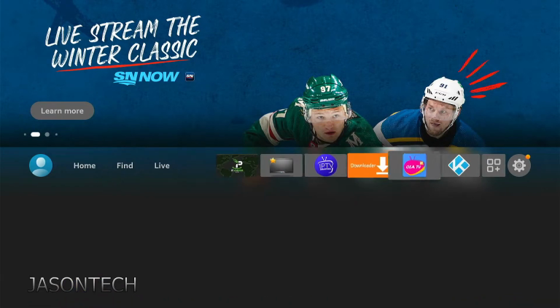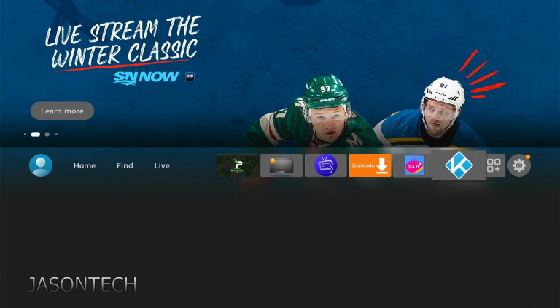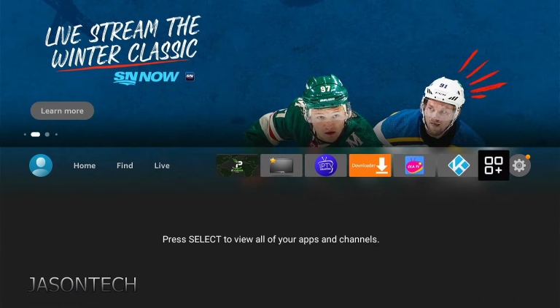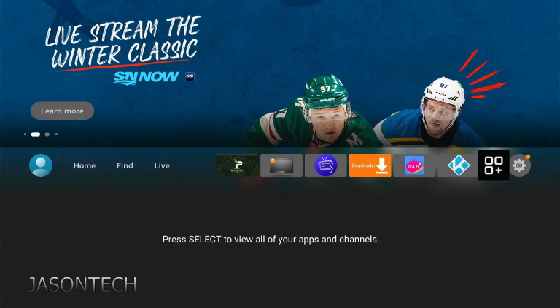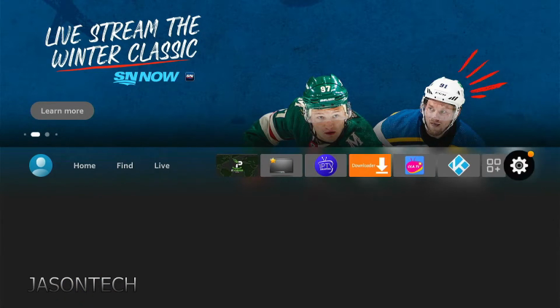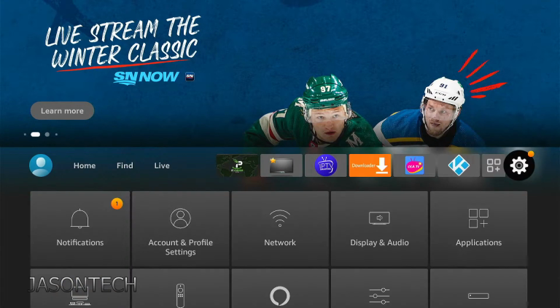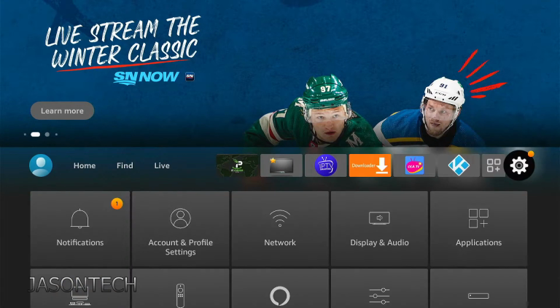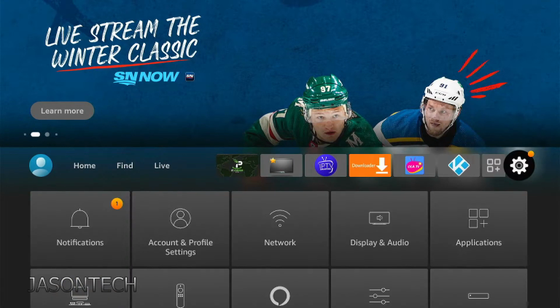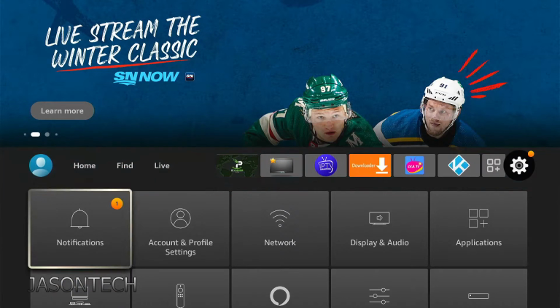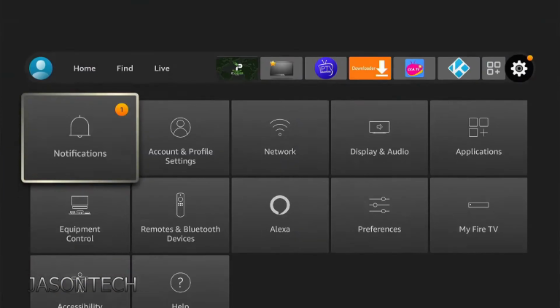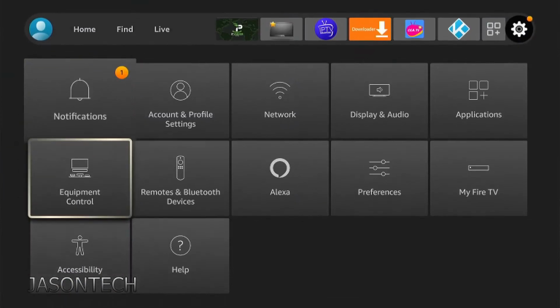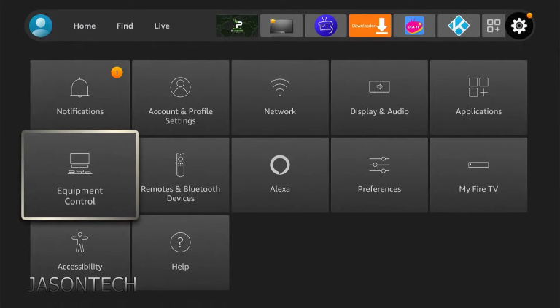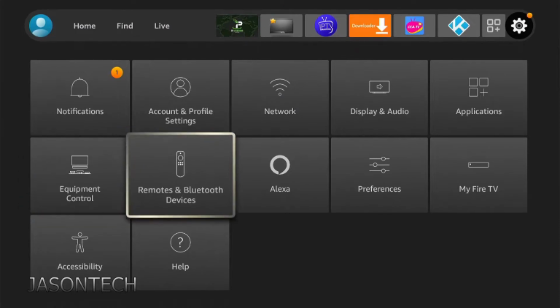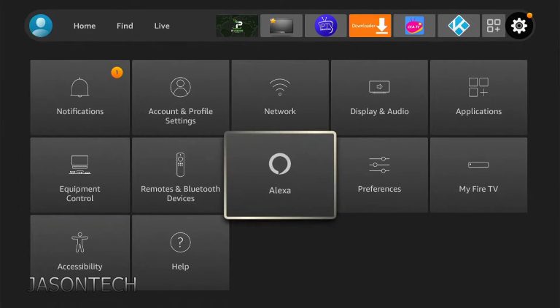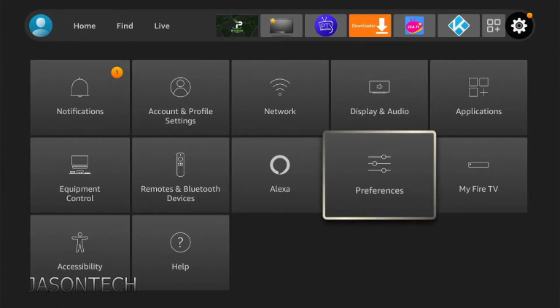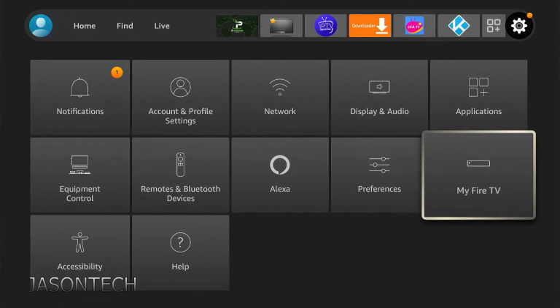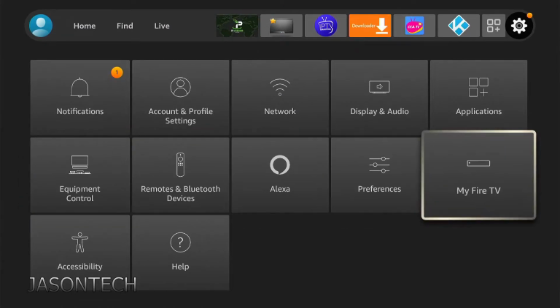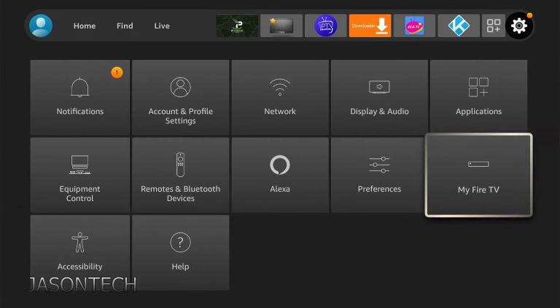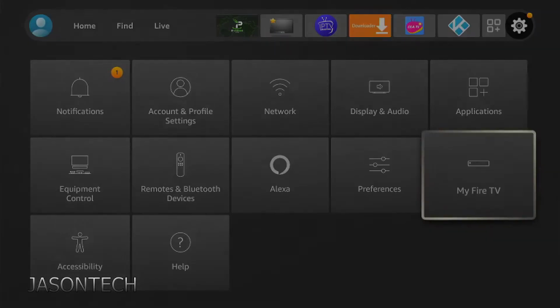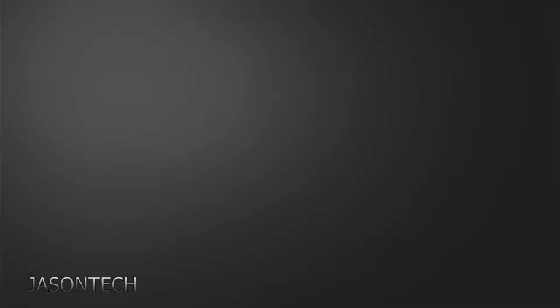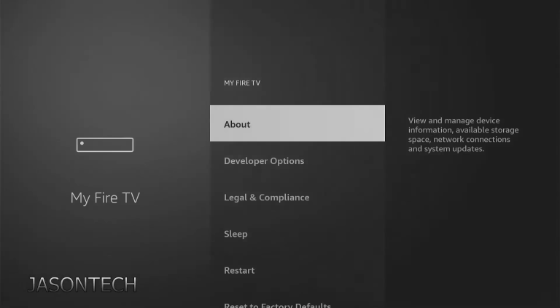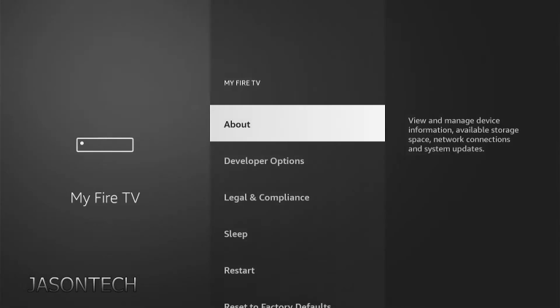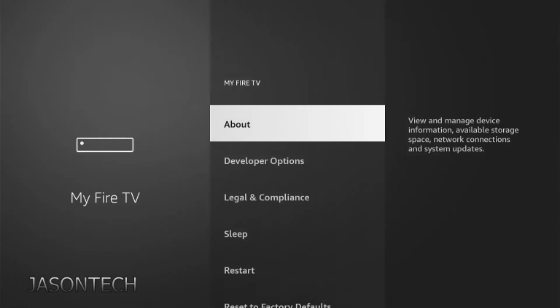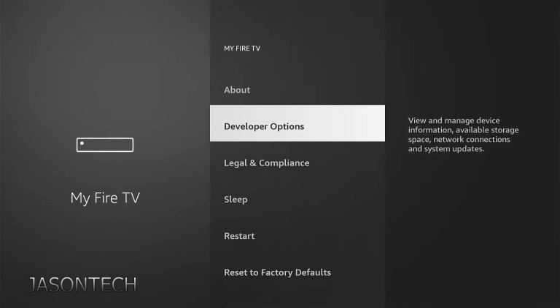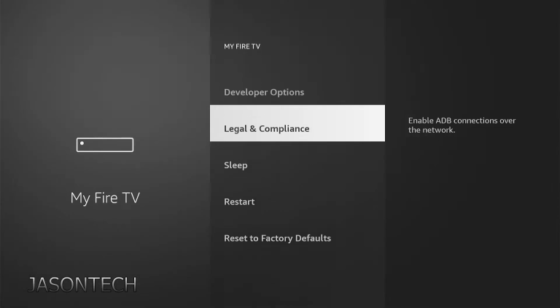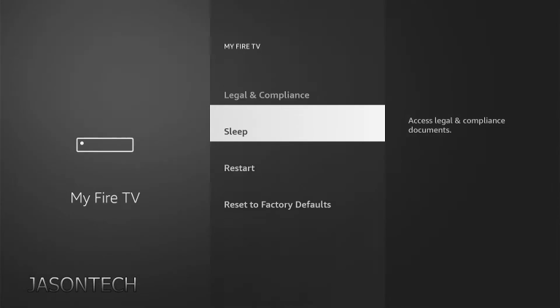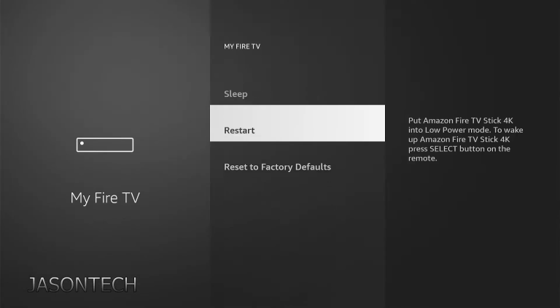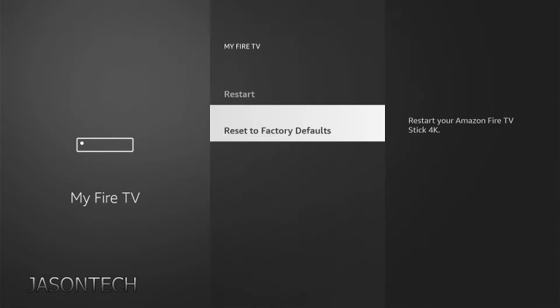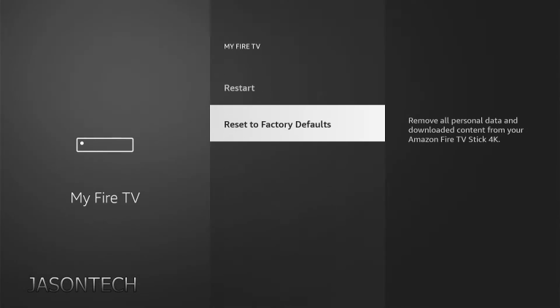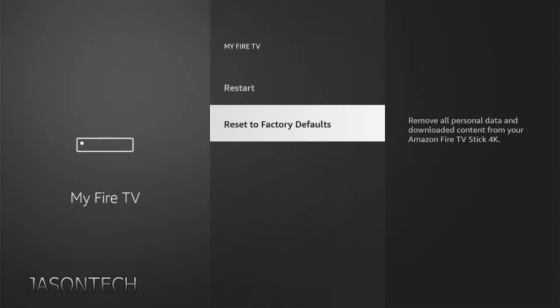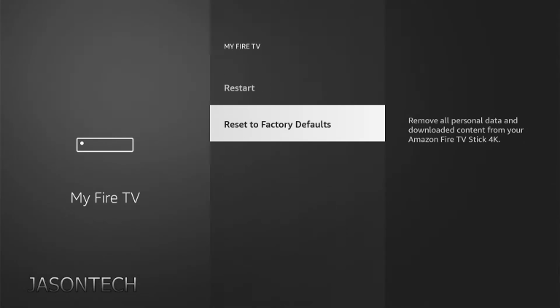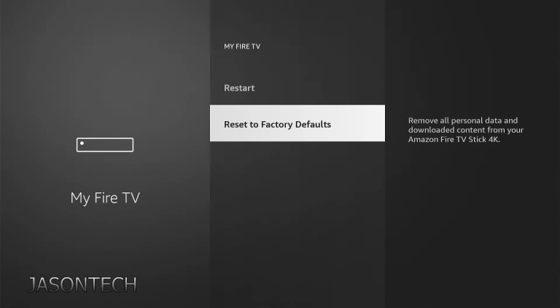So go over to the gear settings, then My TV — if you go down, it's right here.